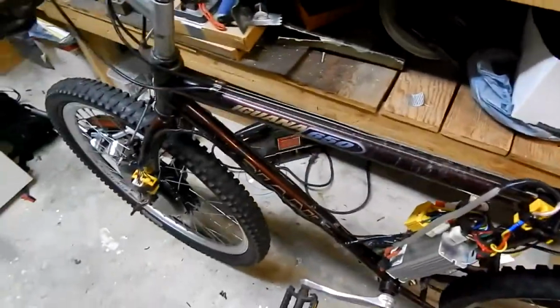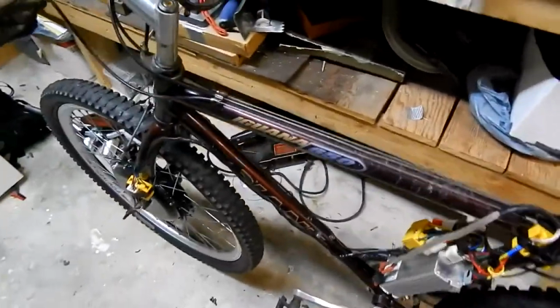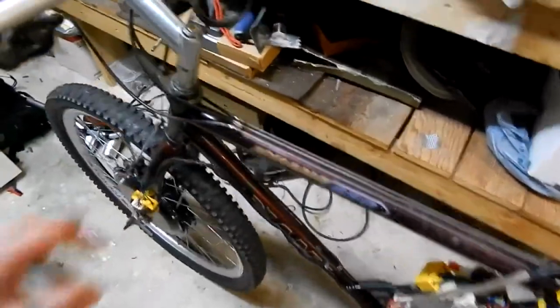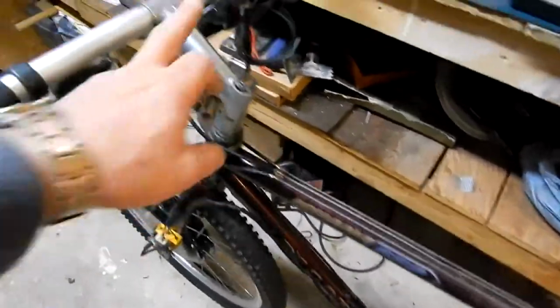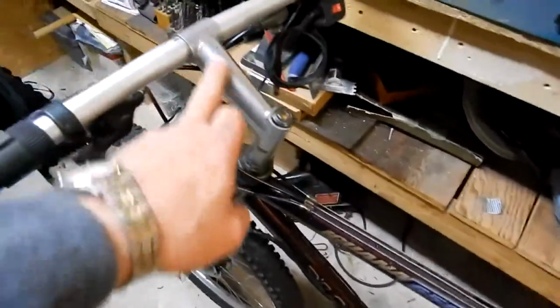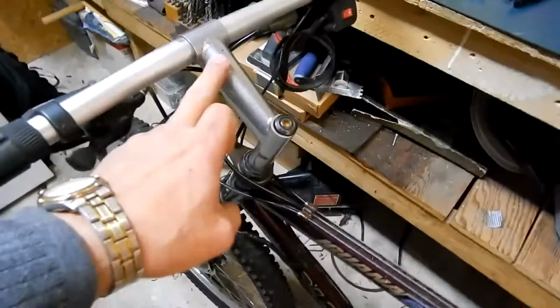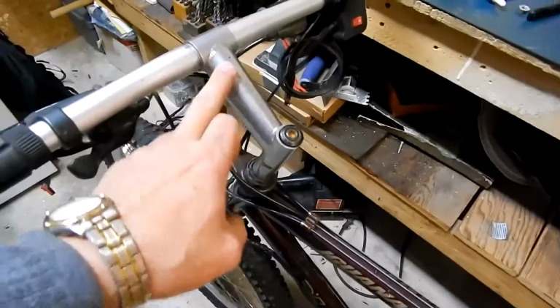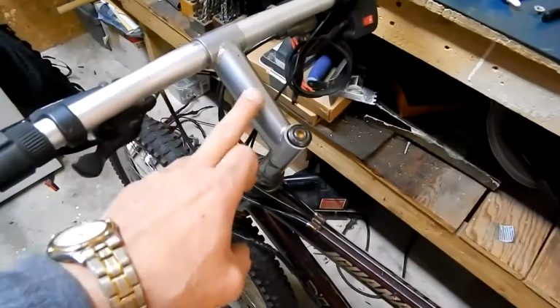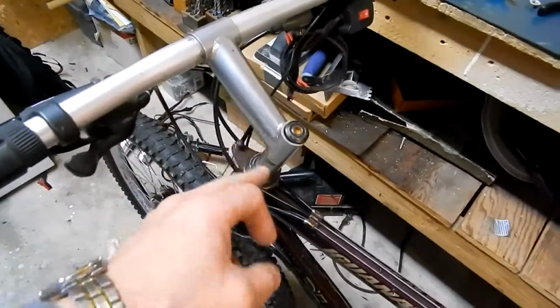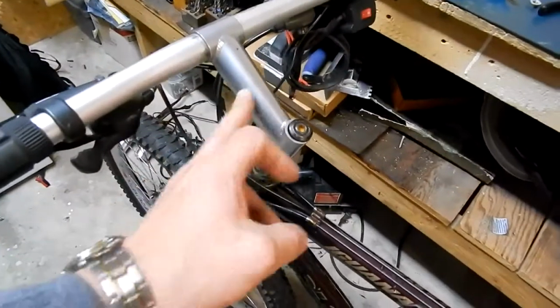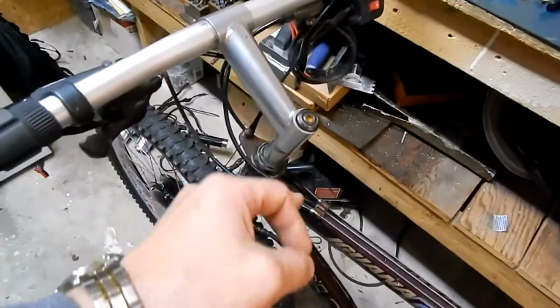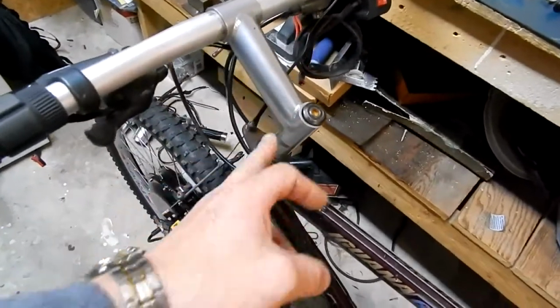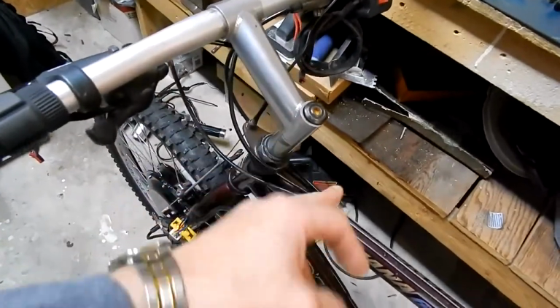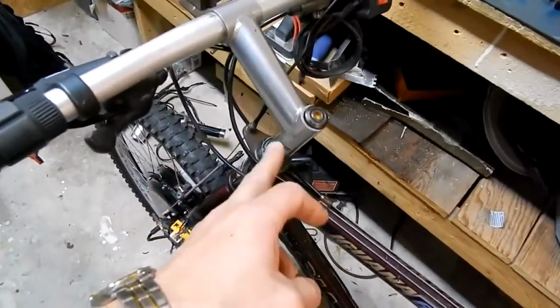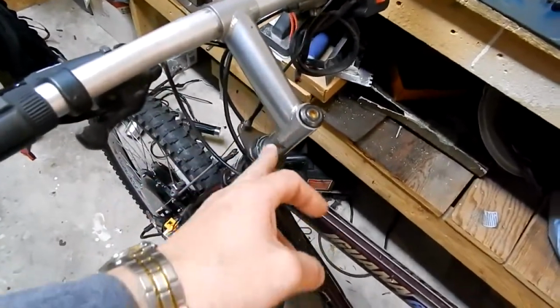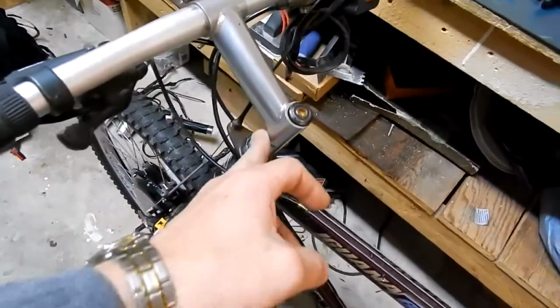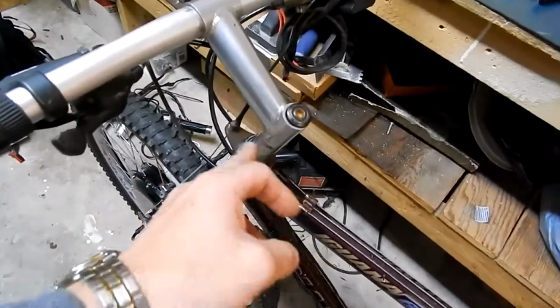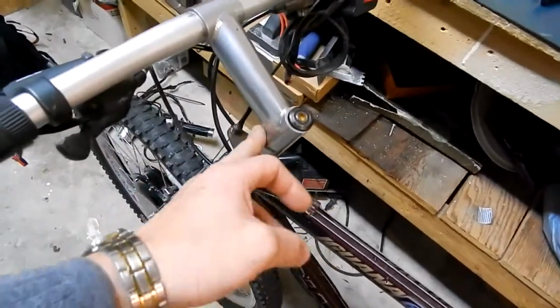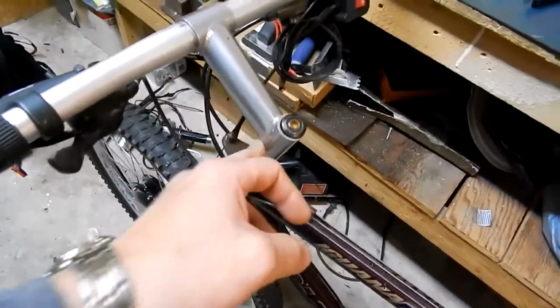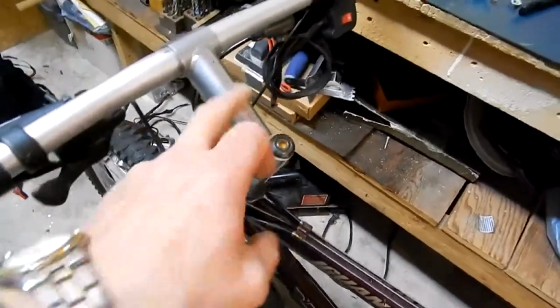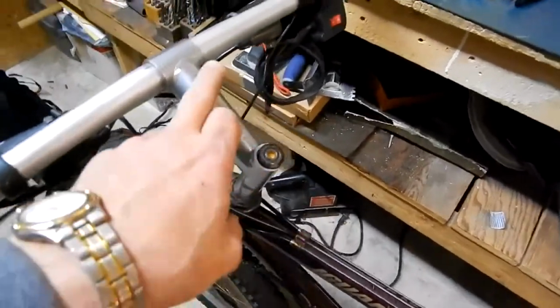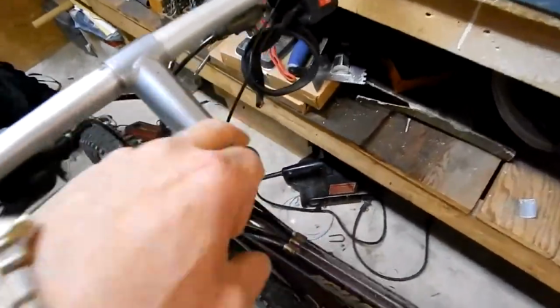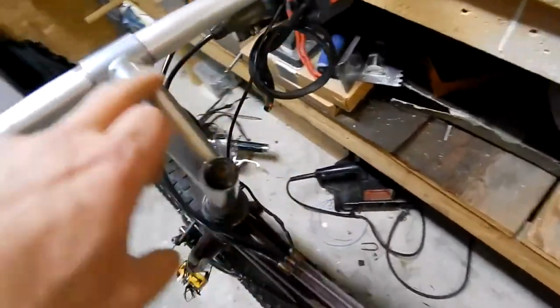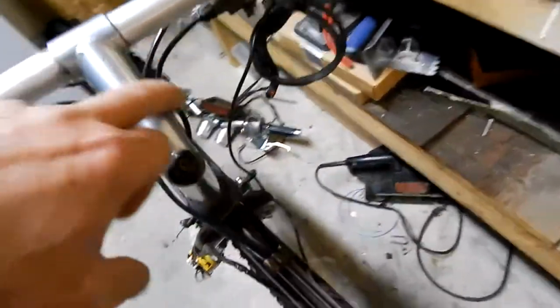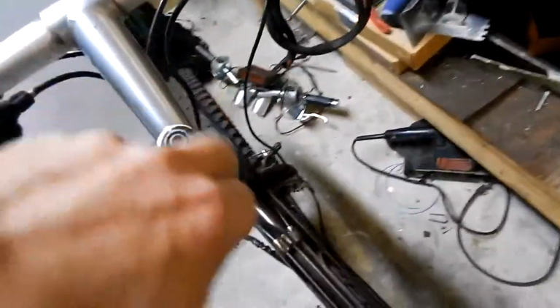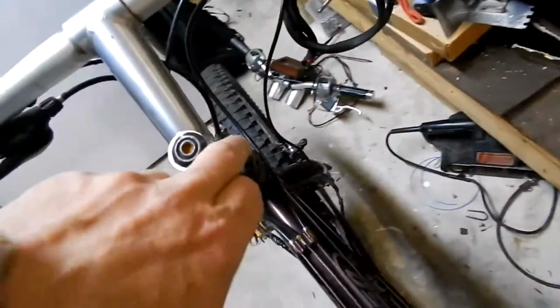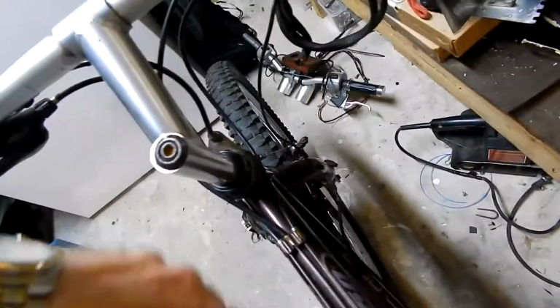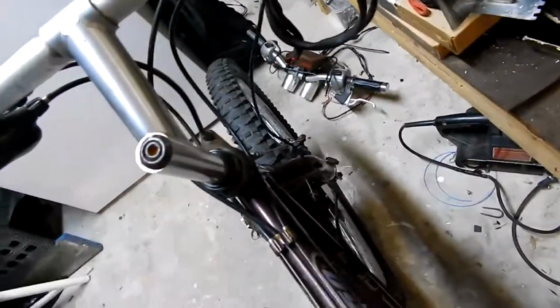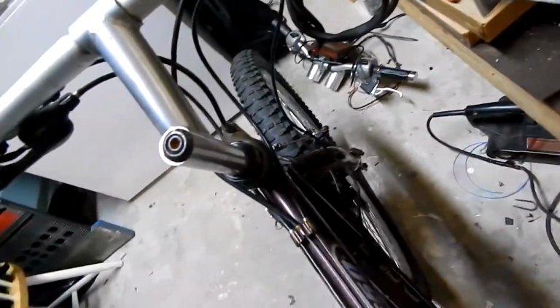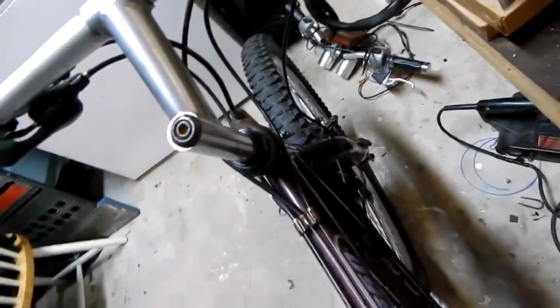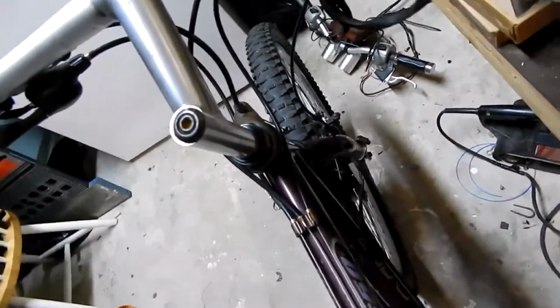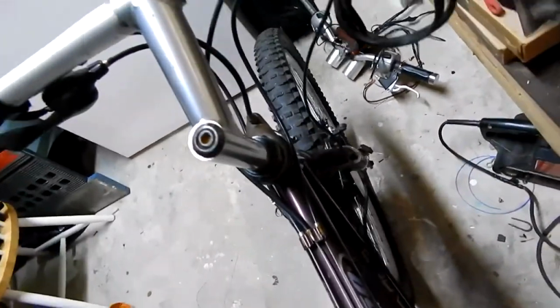Took steel wool to this stem — it was pretty rusted up. It's cleaned up pretty good.